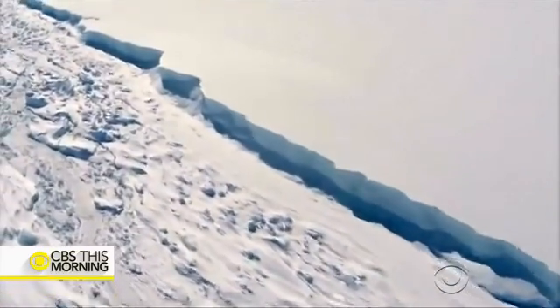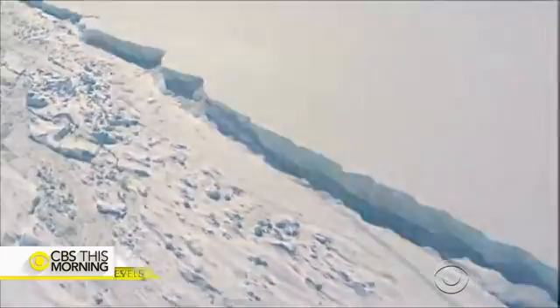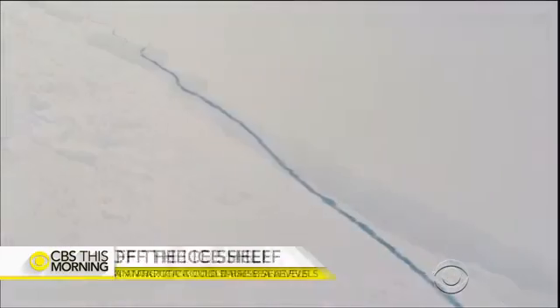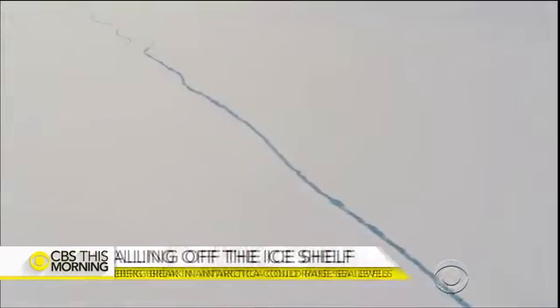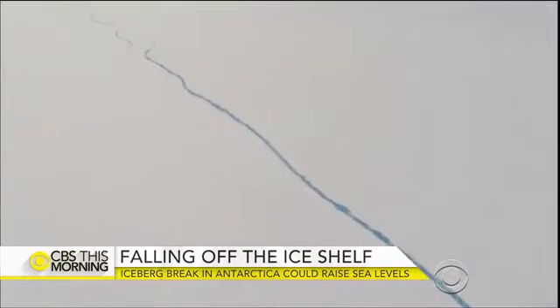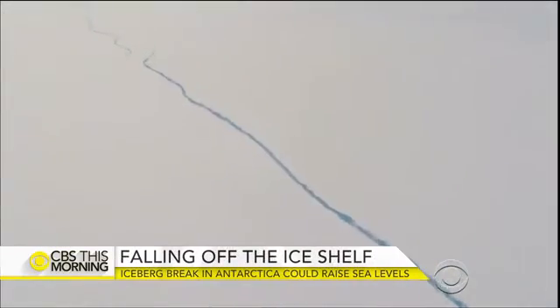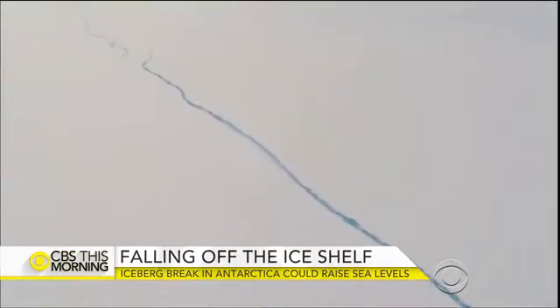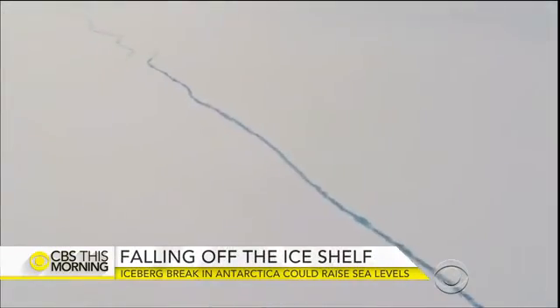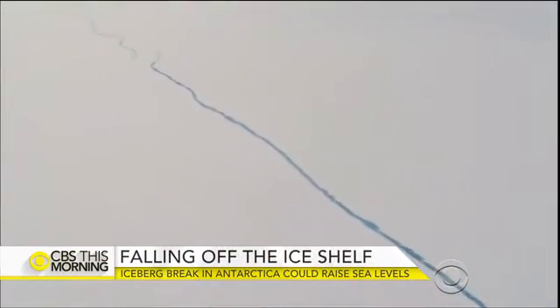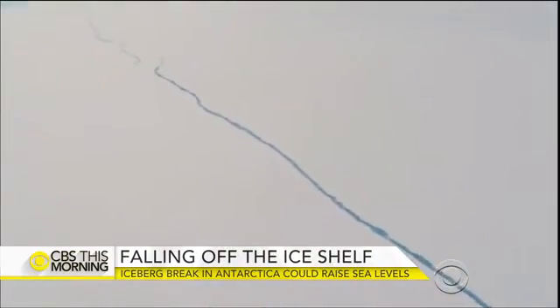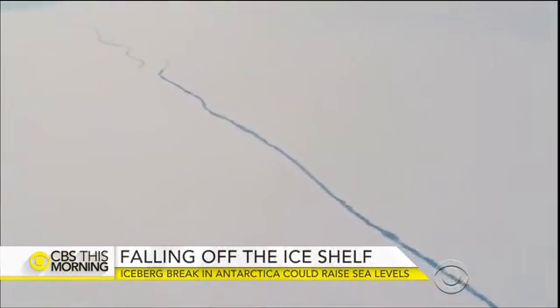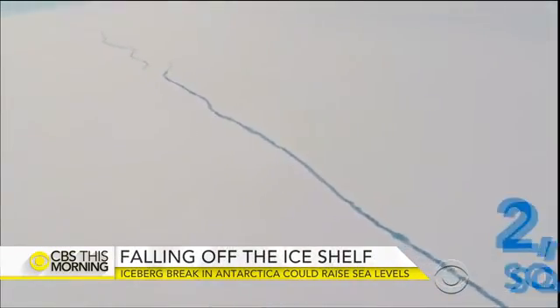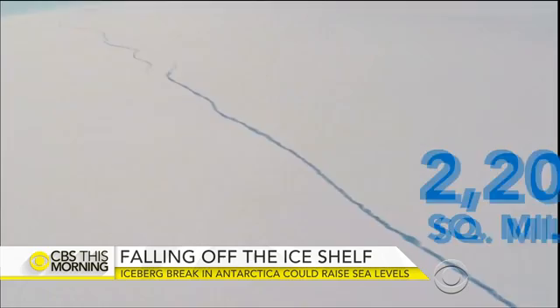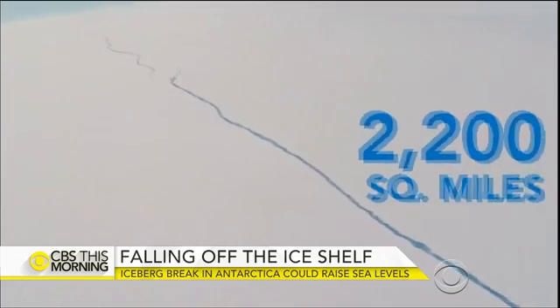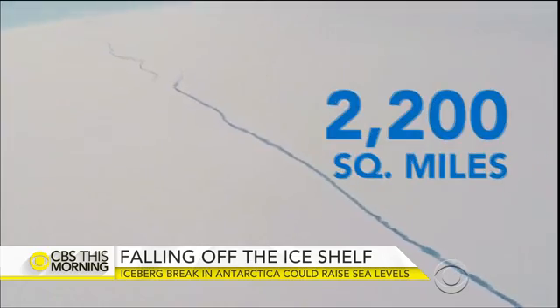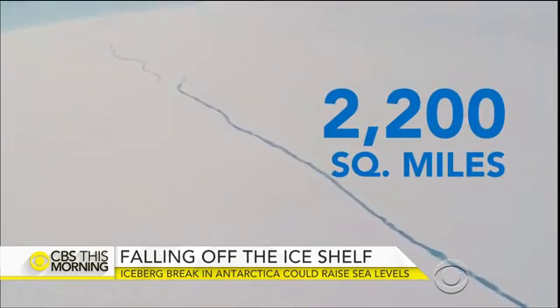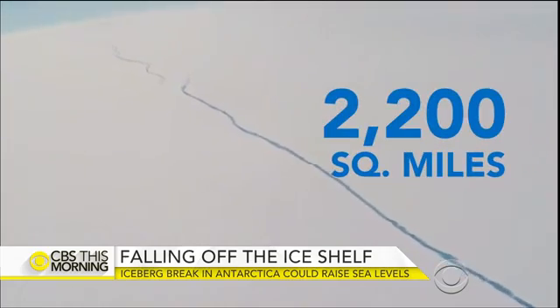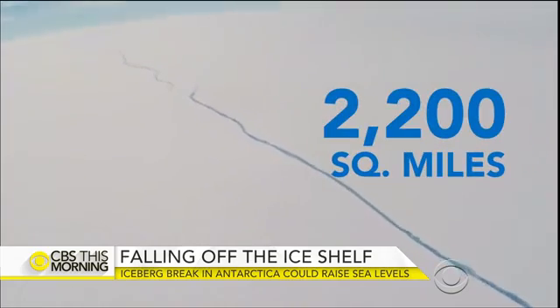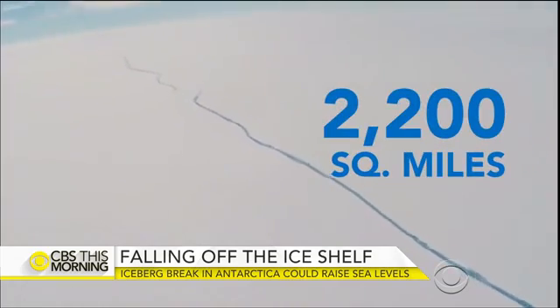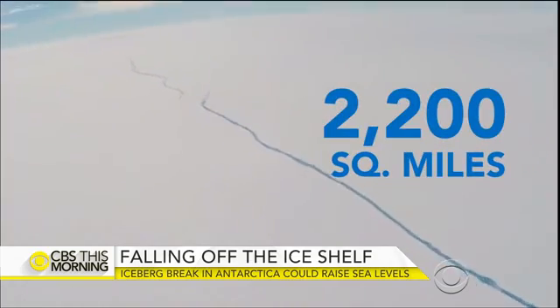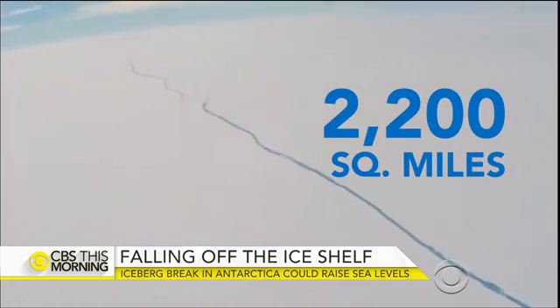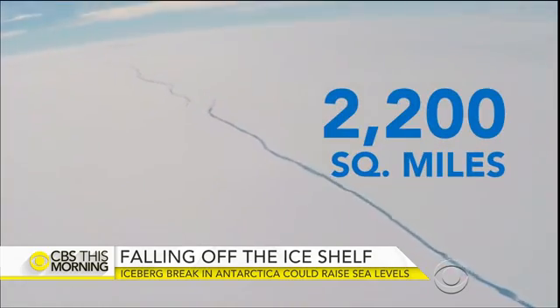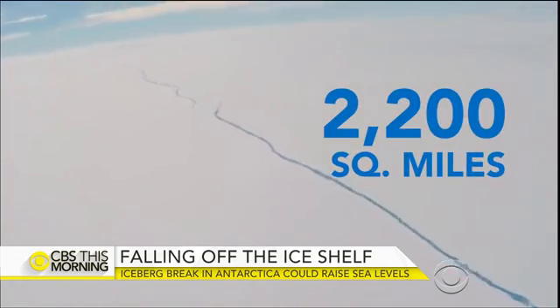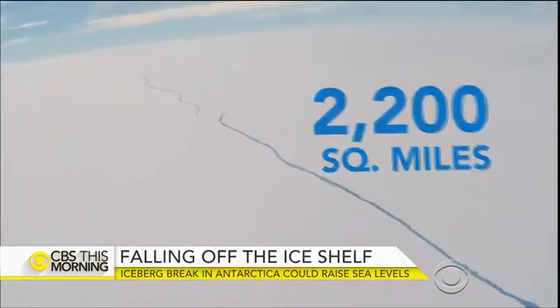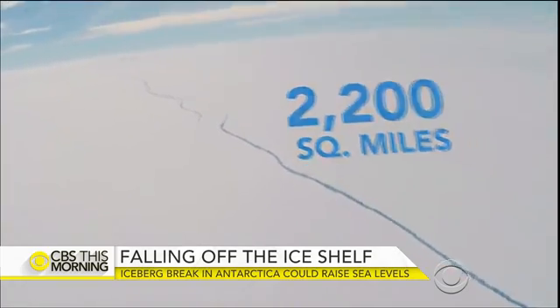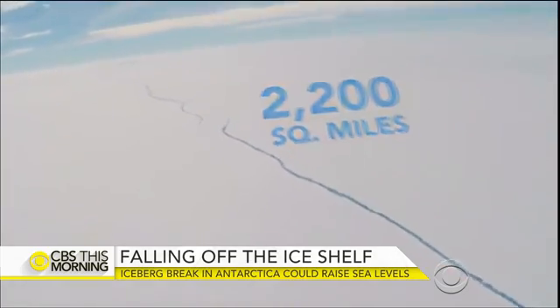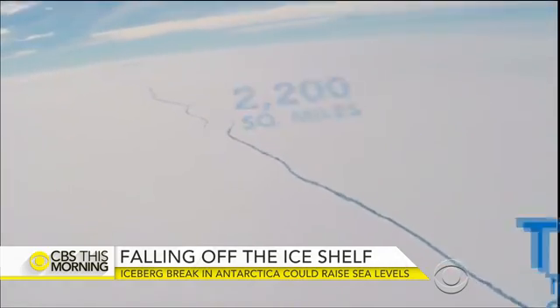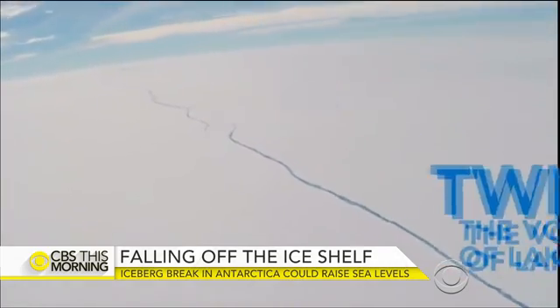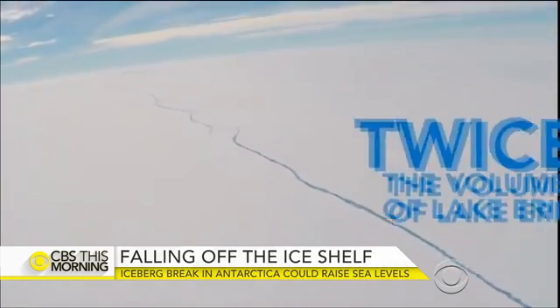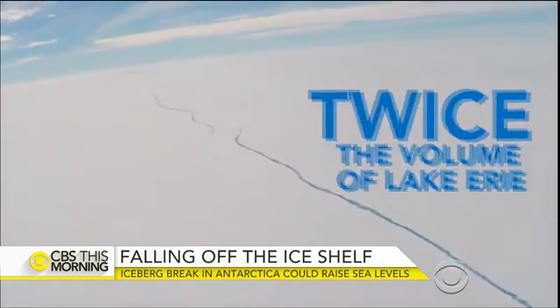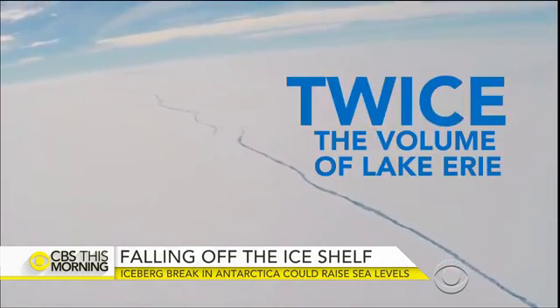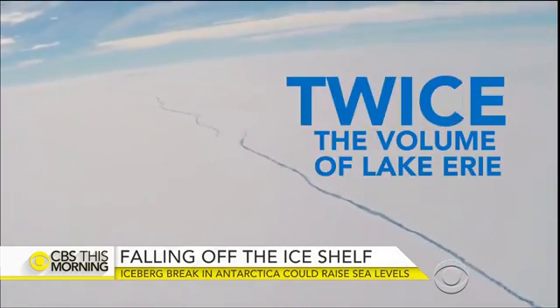Its size is staggering — more than 2,200 square miles, twice the volume of Lake Erie.